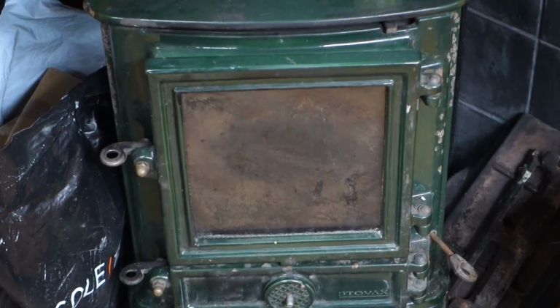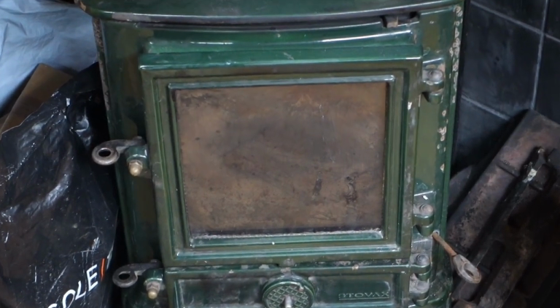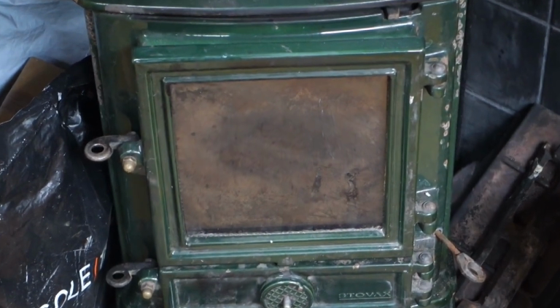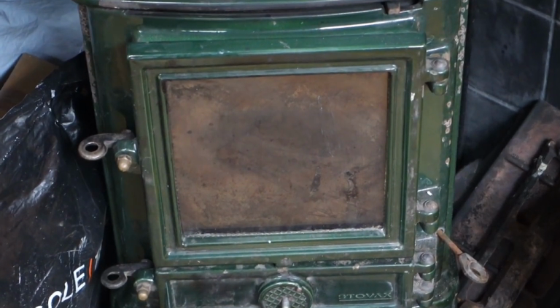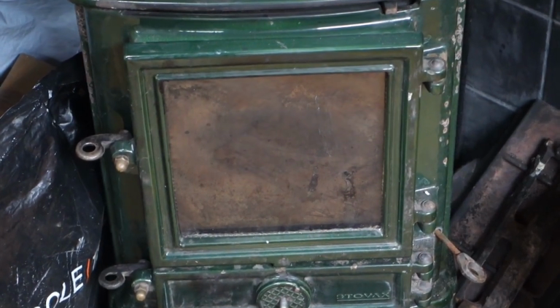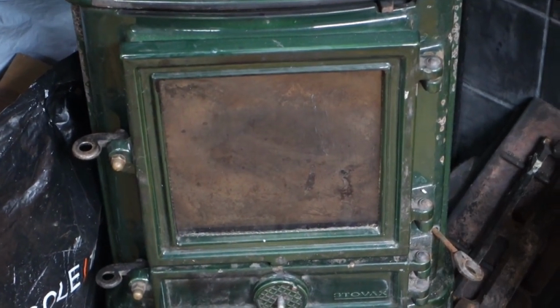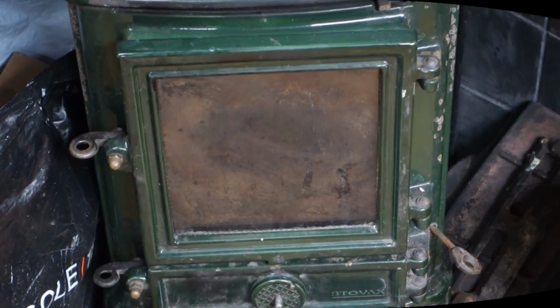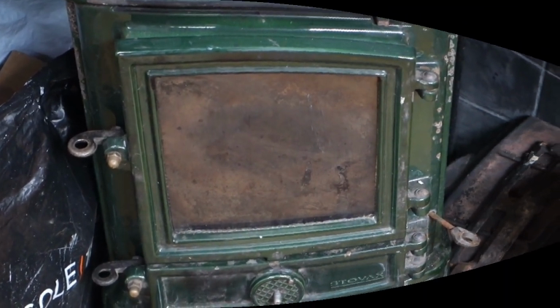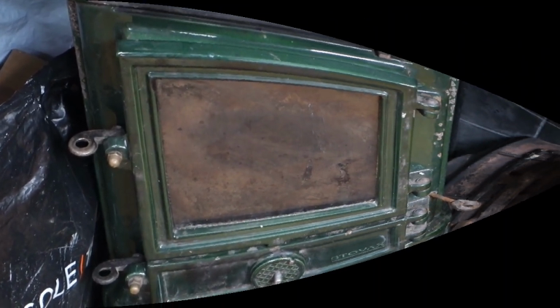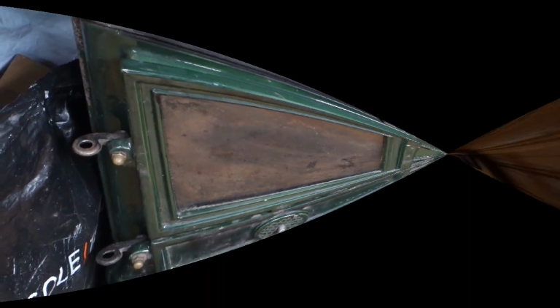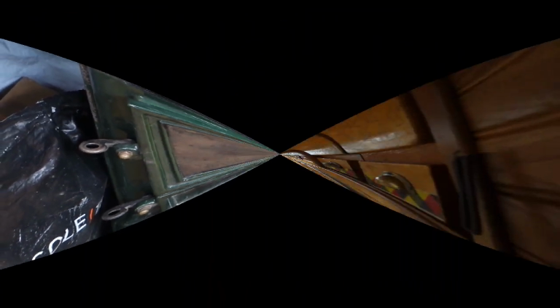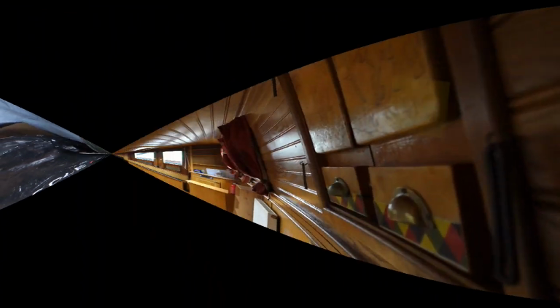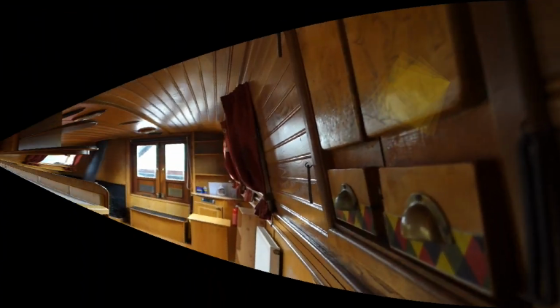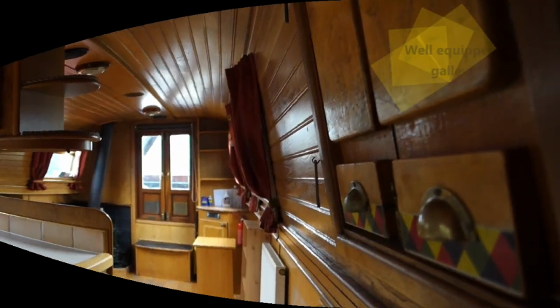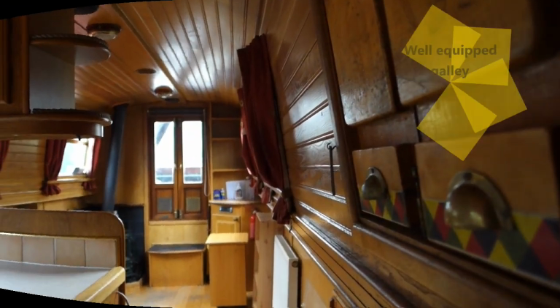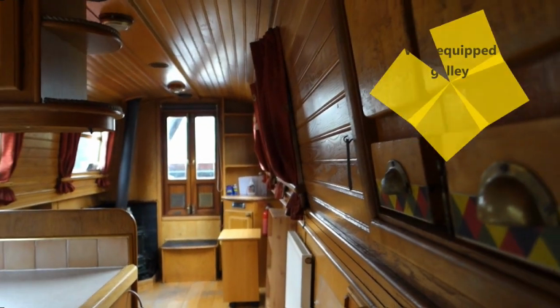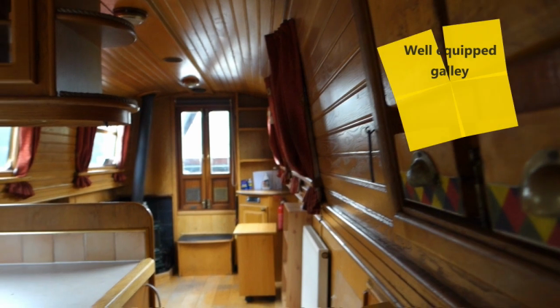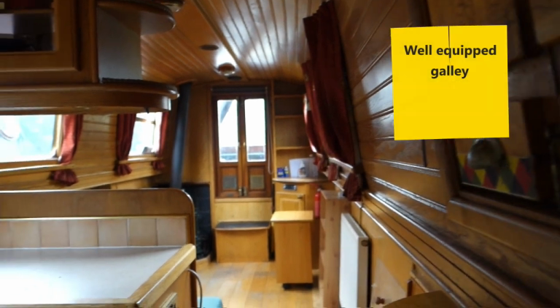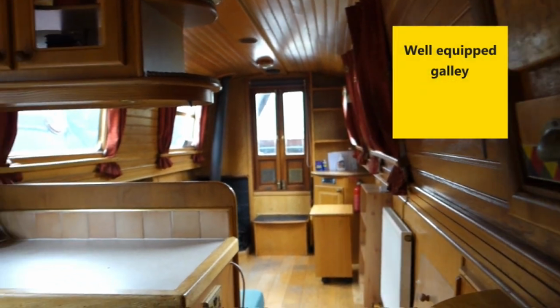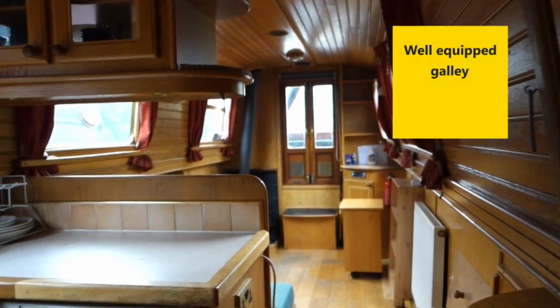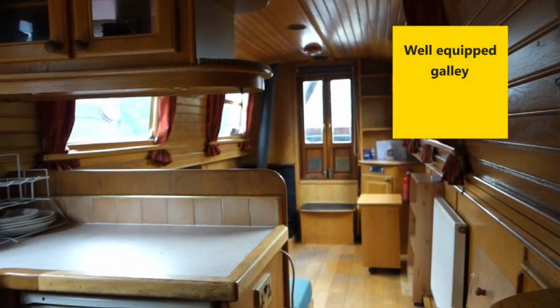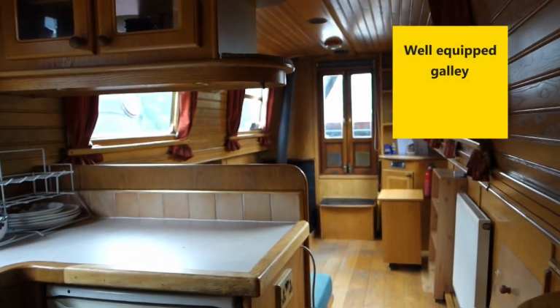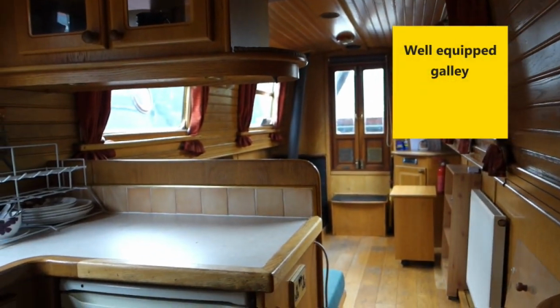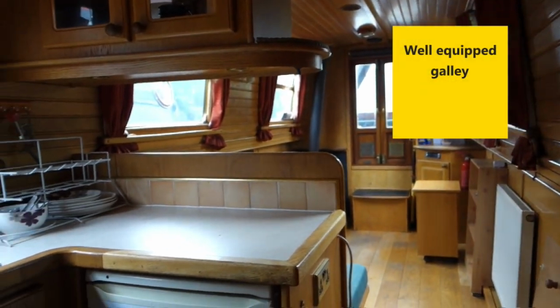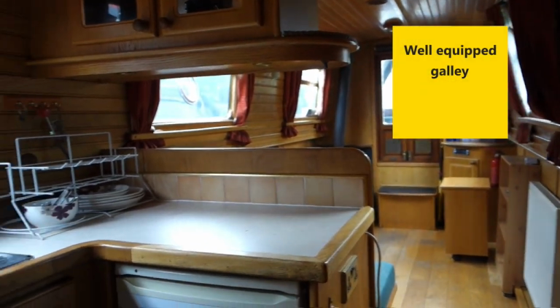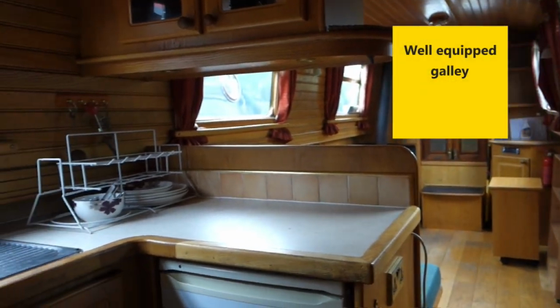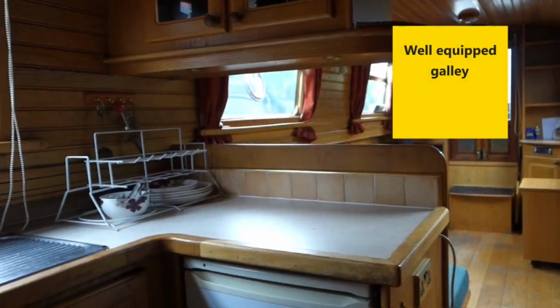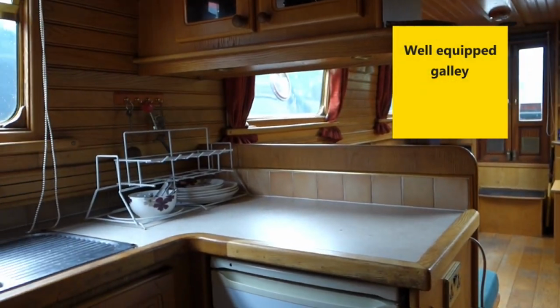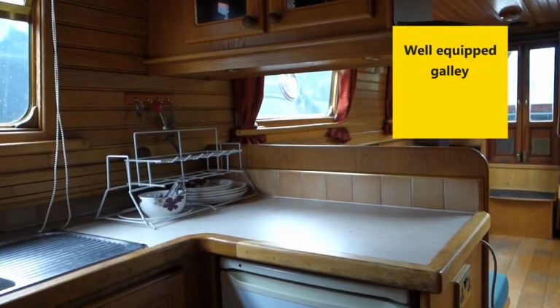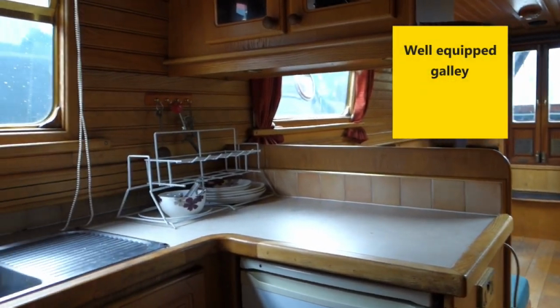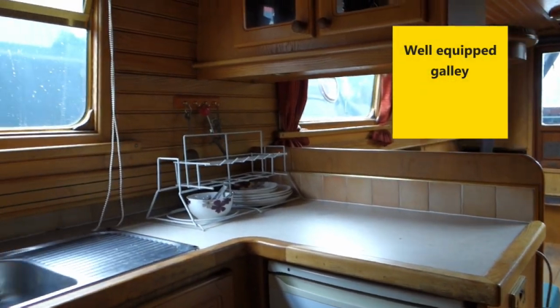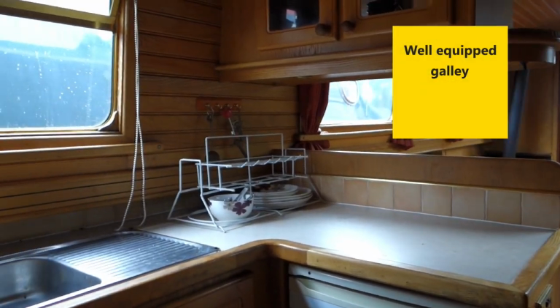A well-planned galley has a hatch on one side, cooker, fridge and lots of storage.